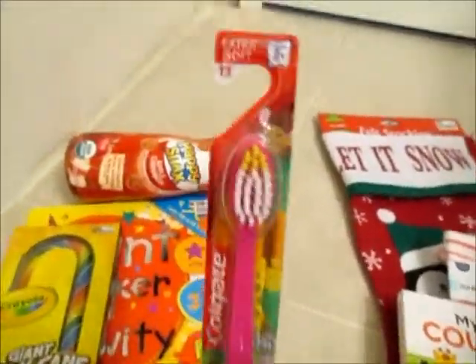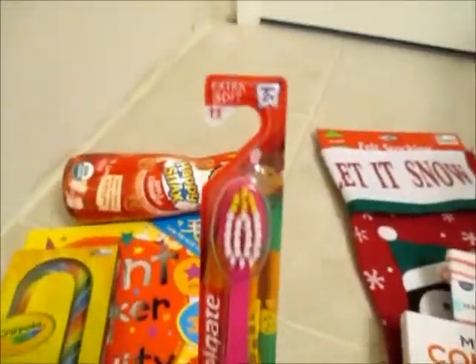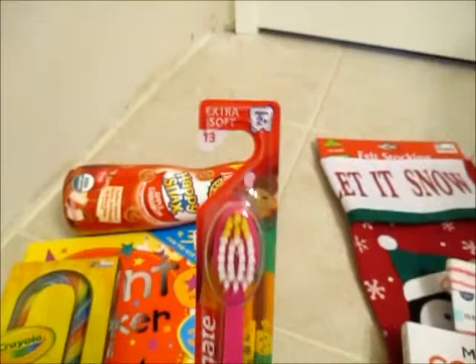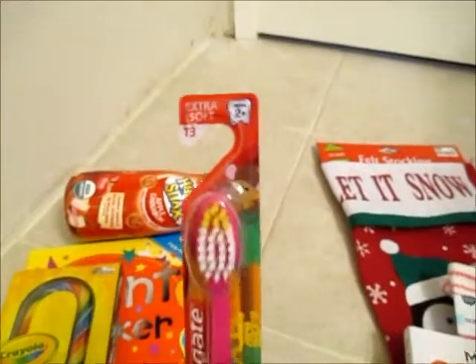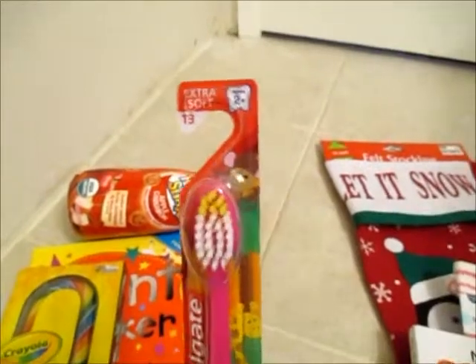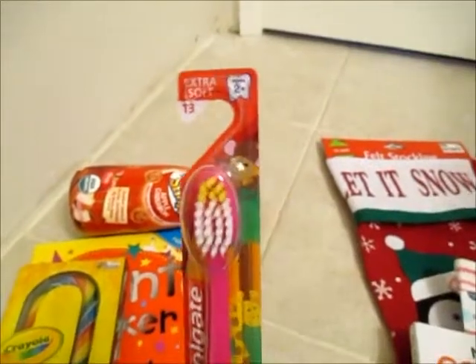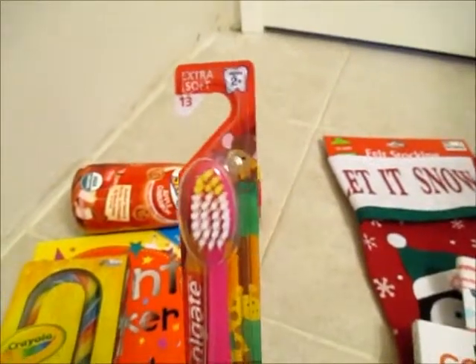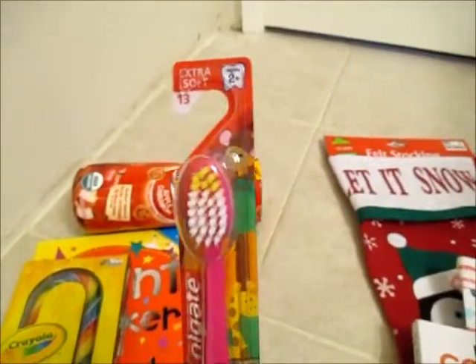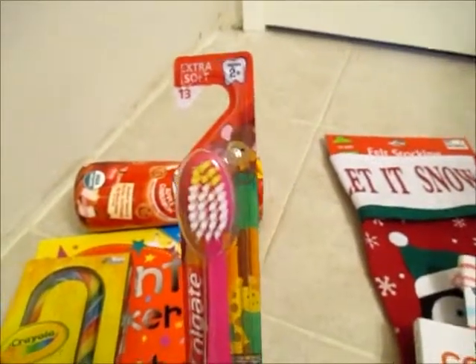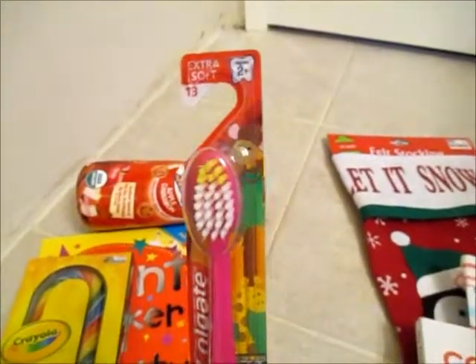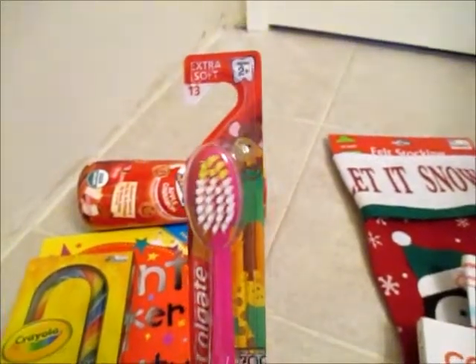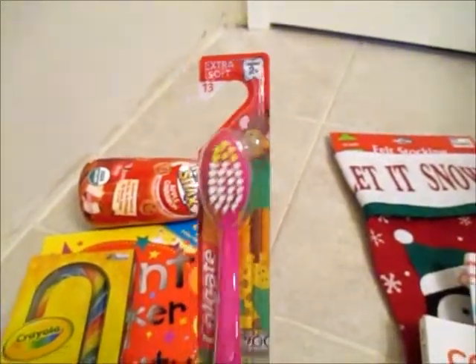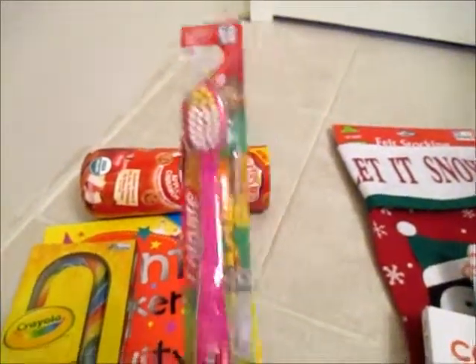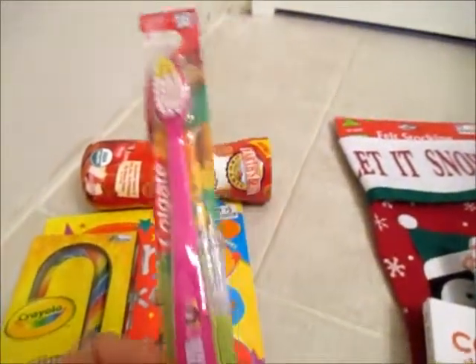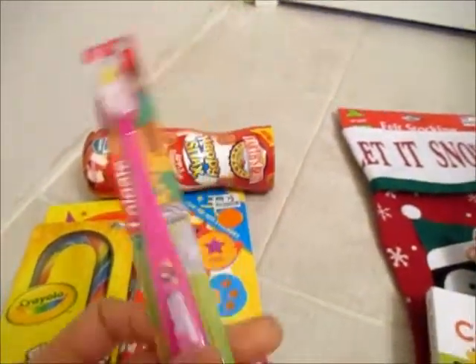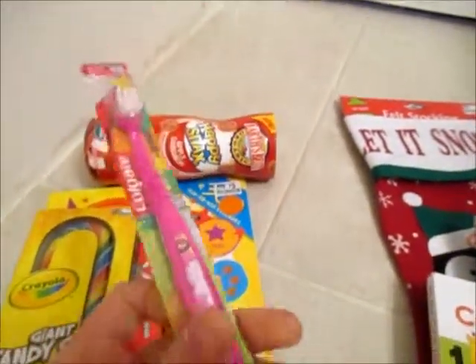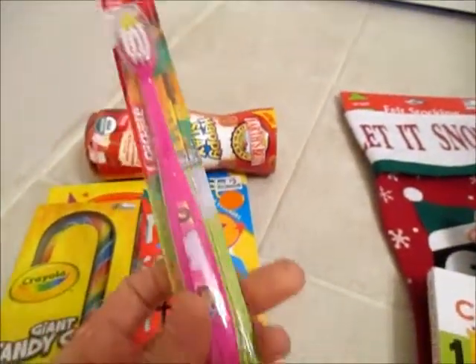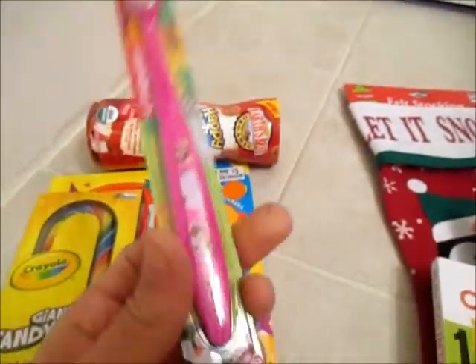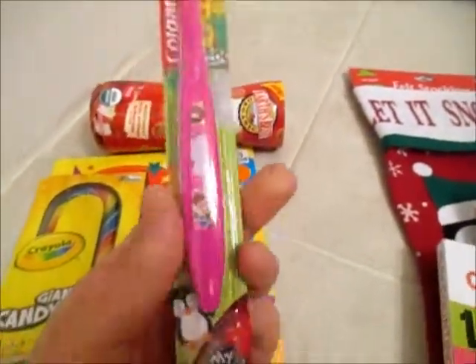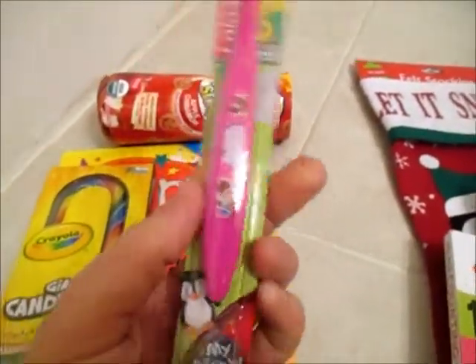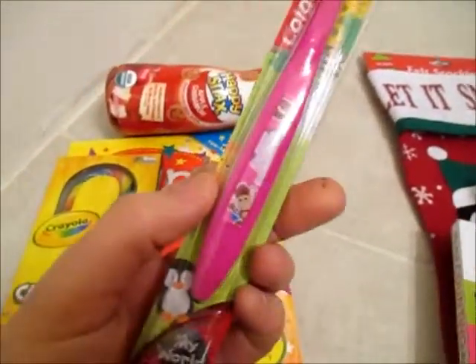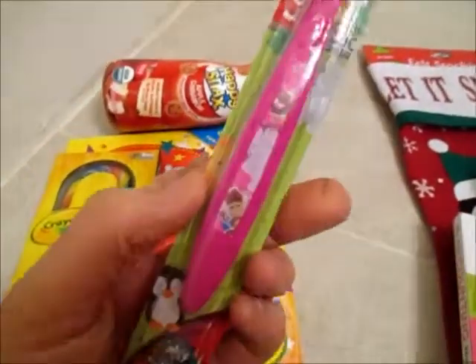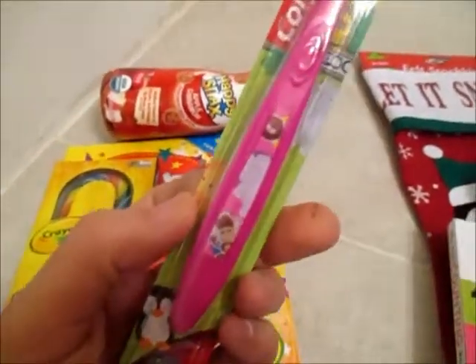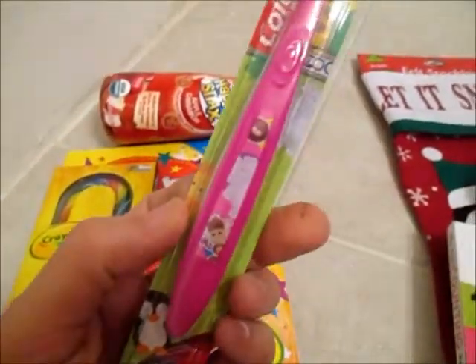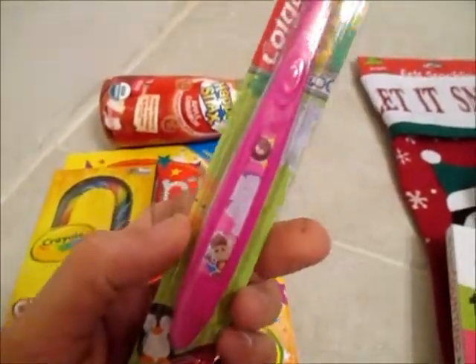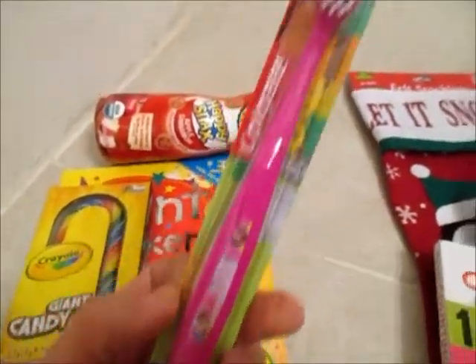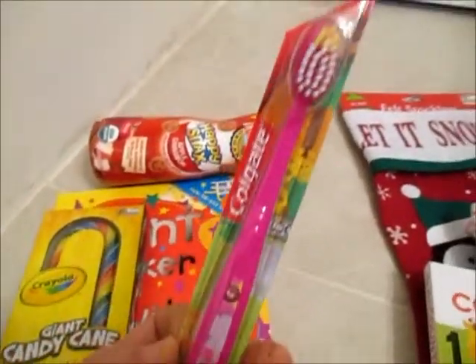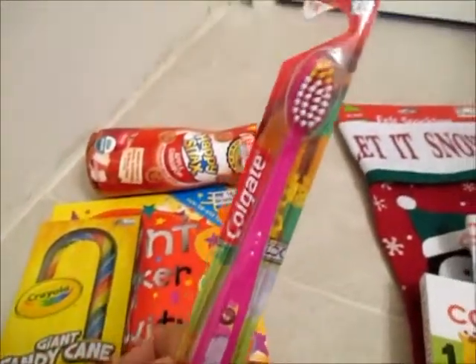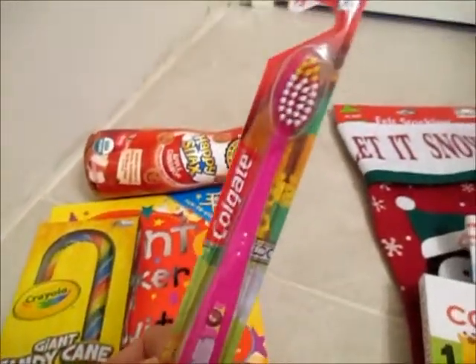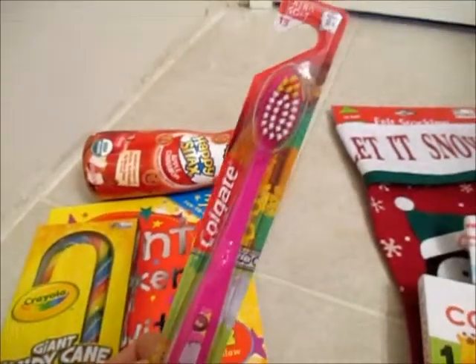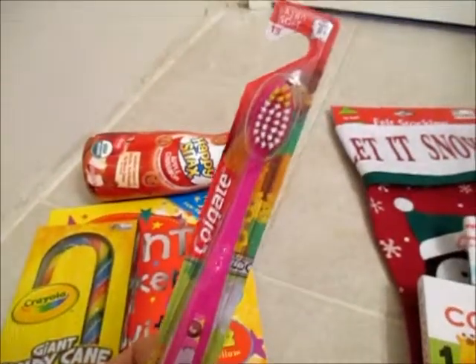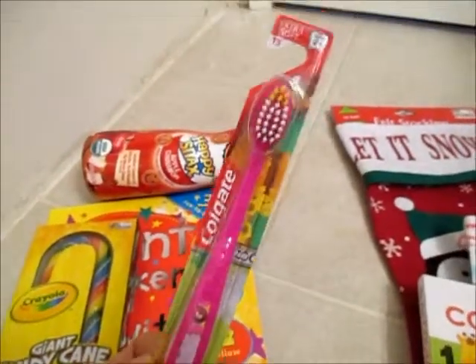Toothbrush — my sister picked out this little Colgate toothbrush for her.